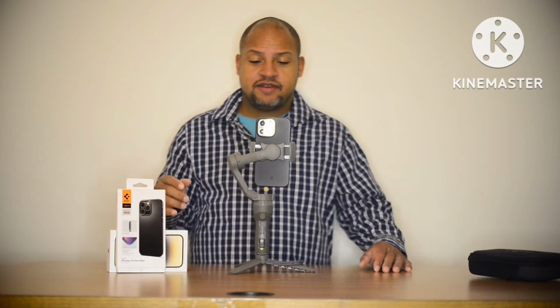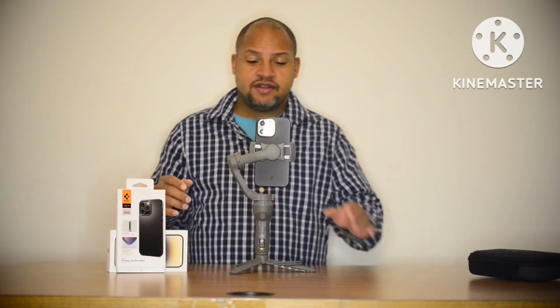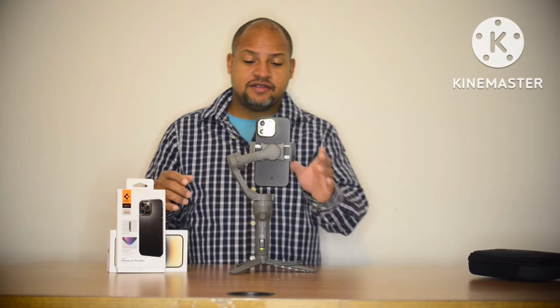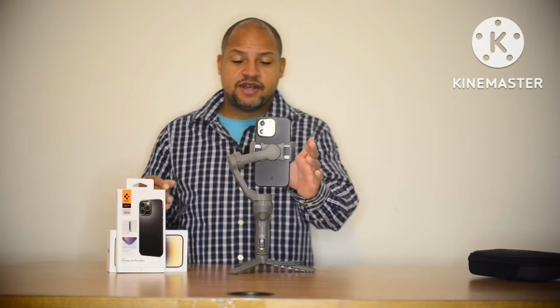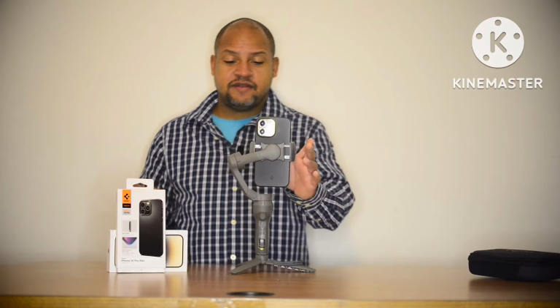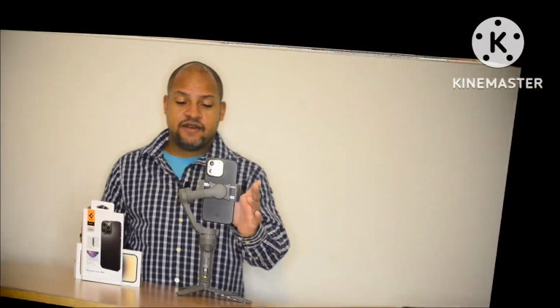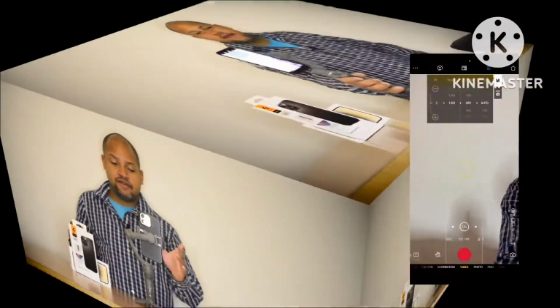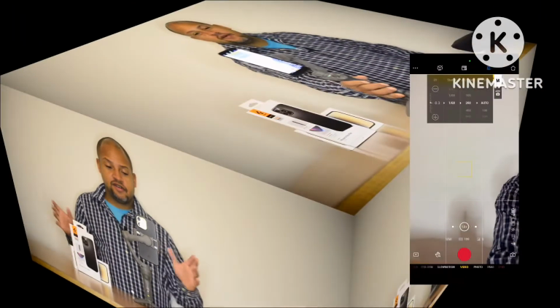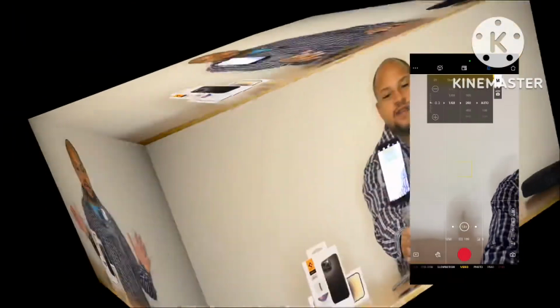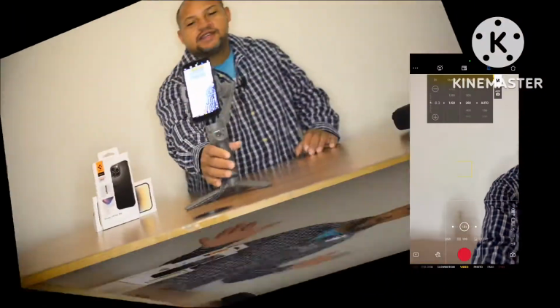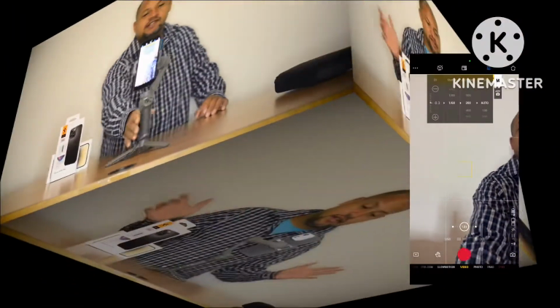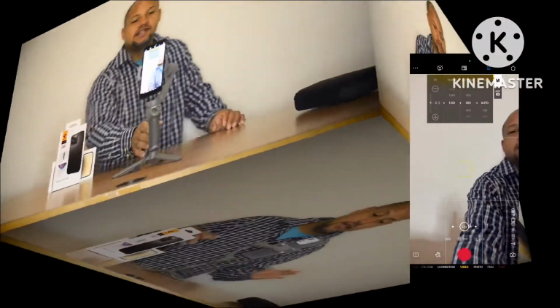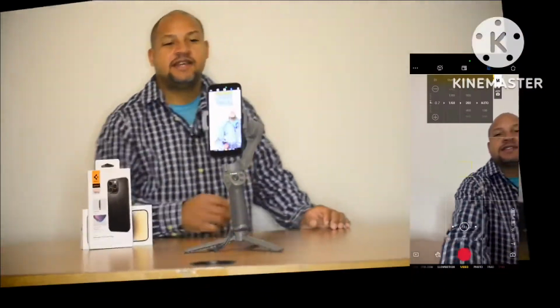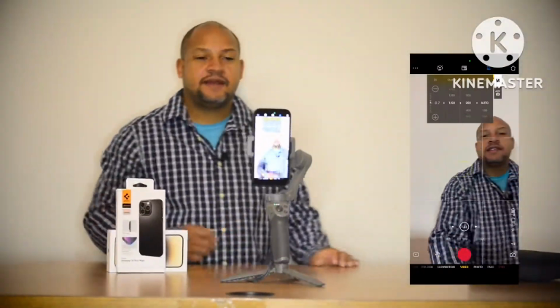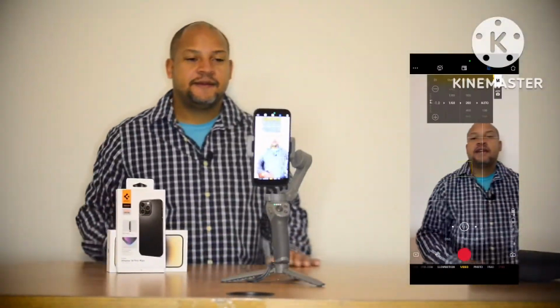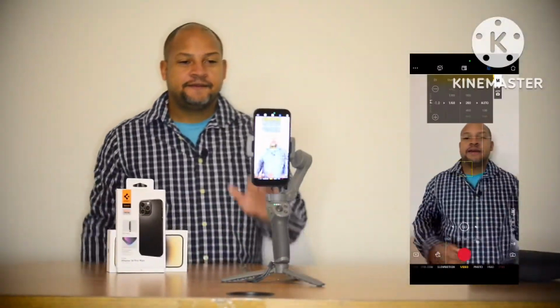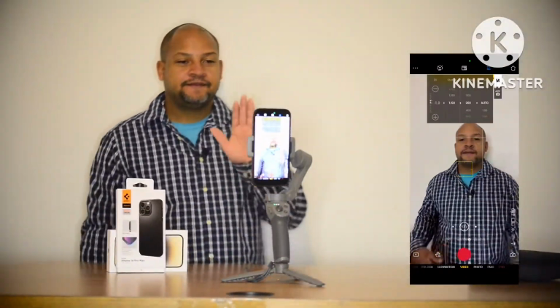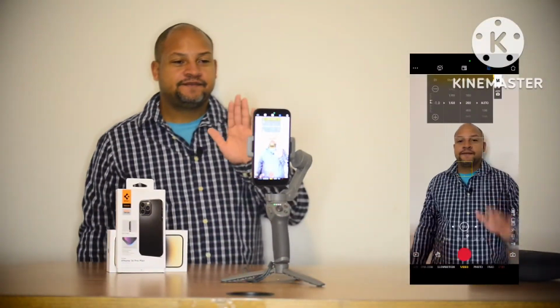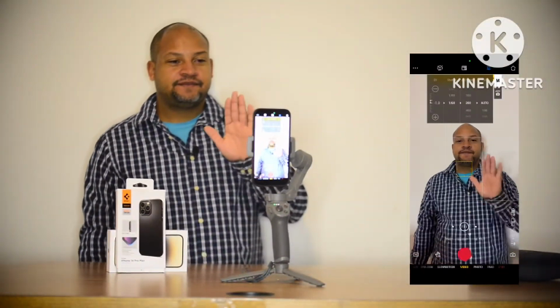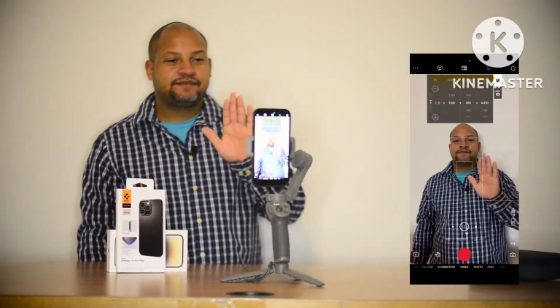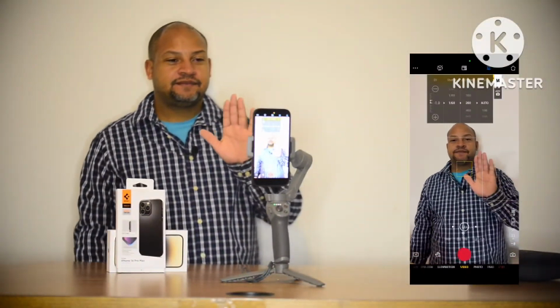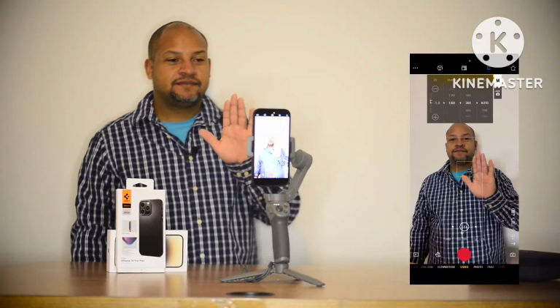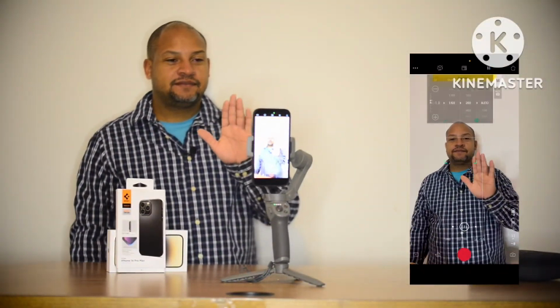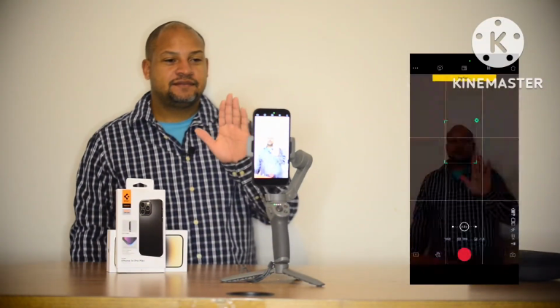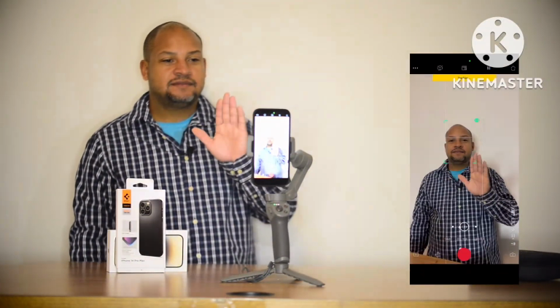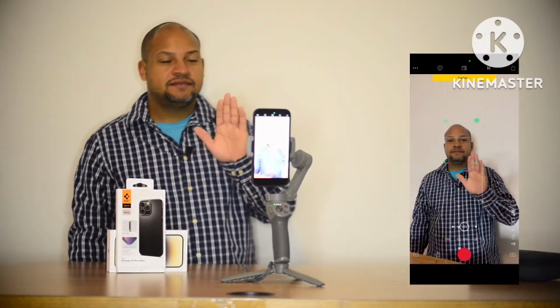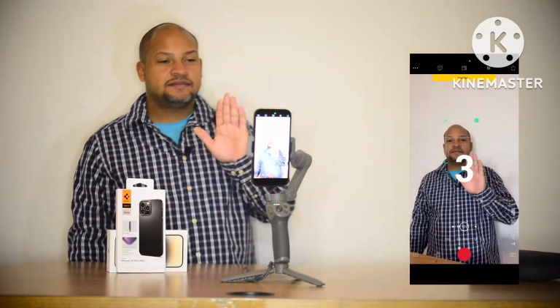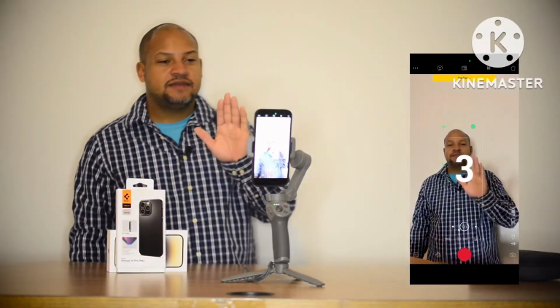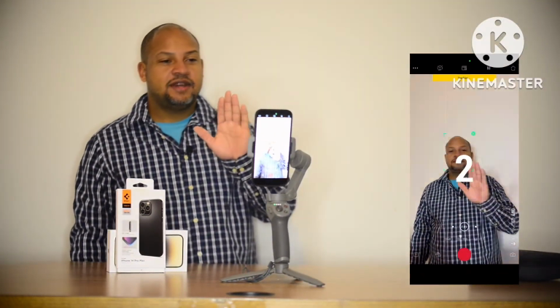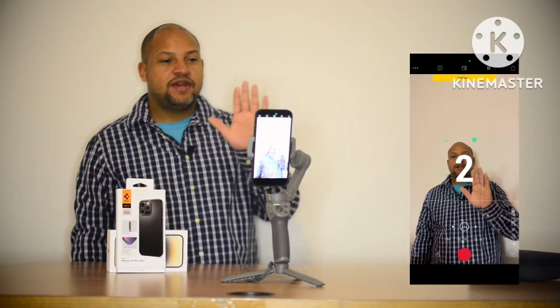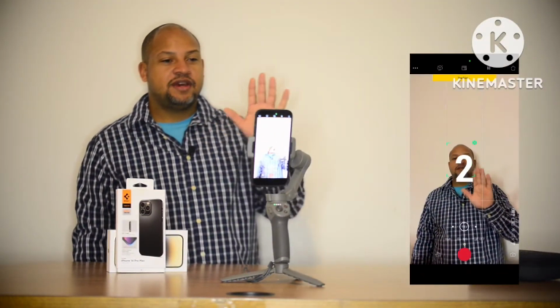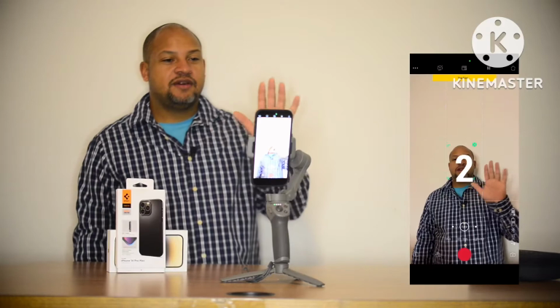Allow access to photos, microphone — good. Now we can see. There we go.